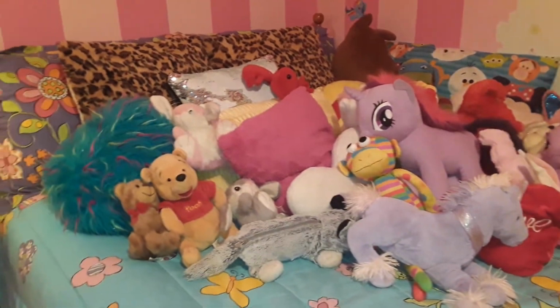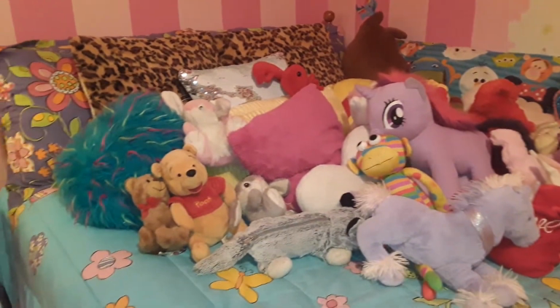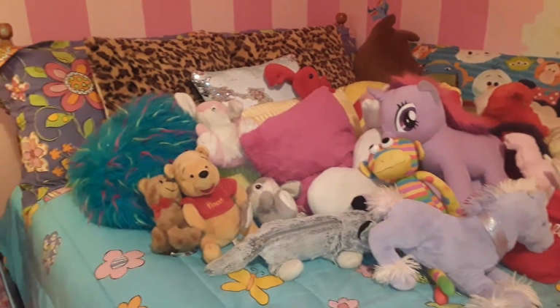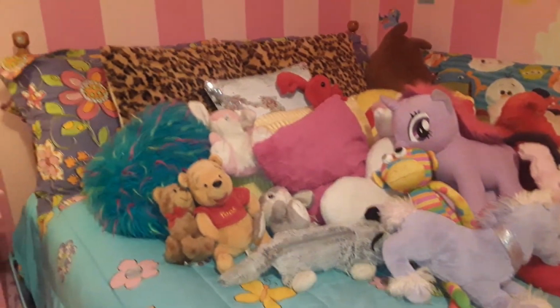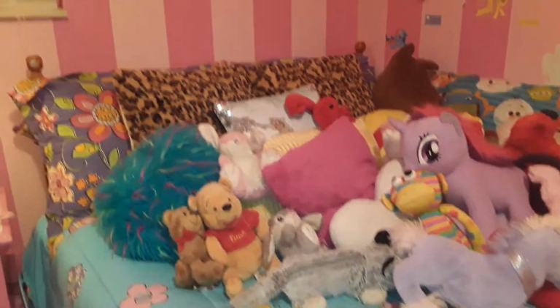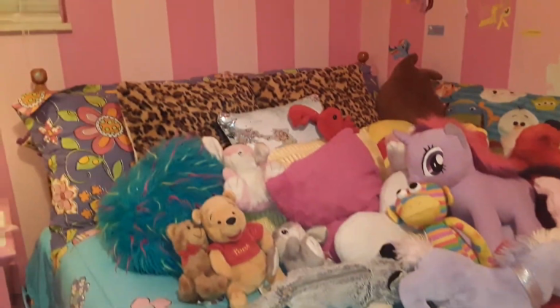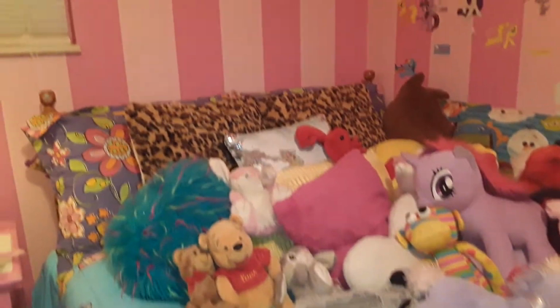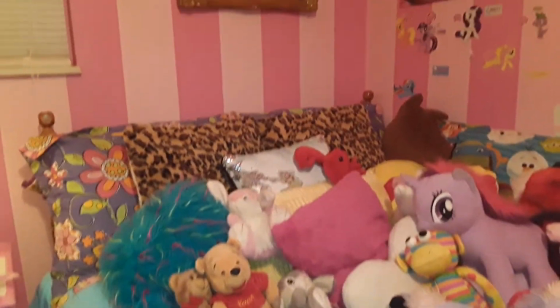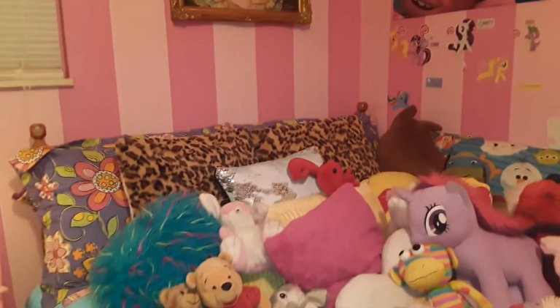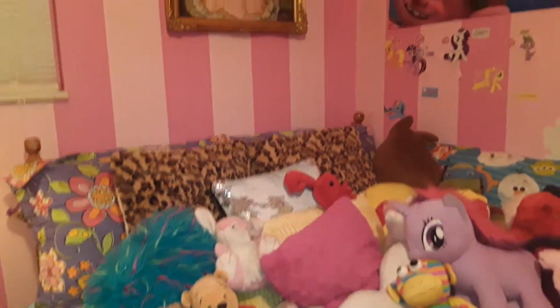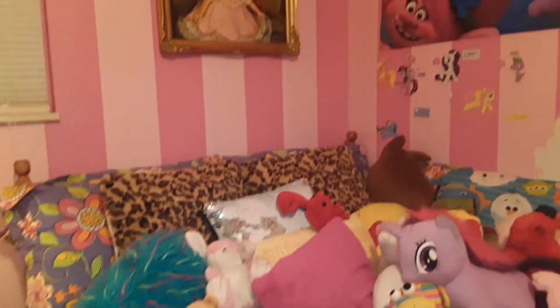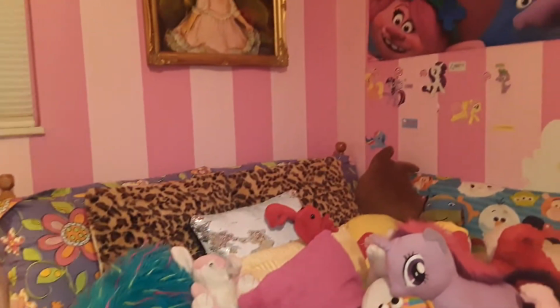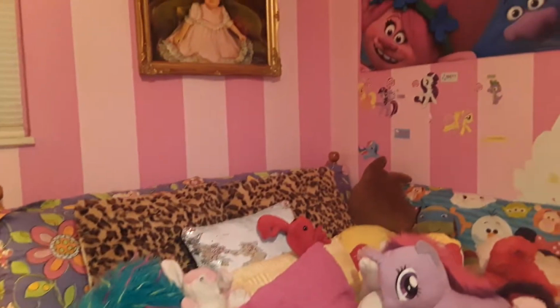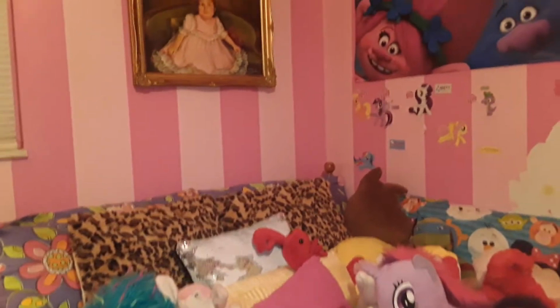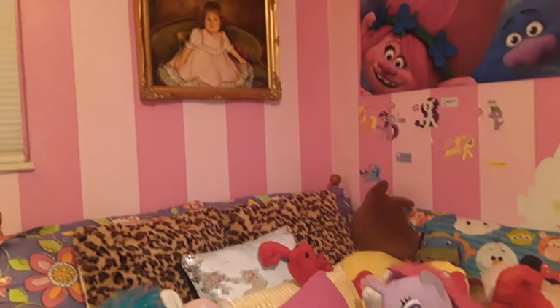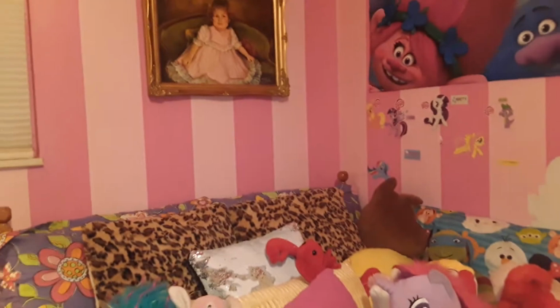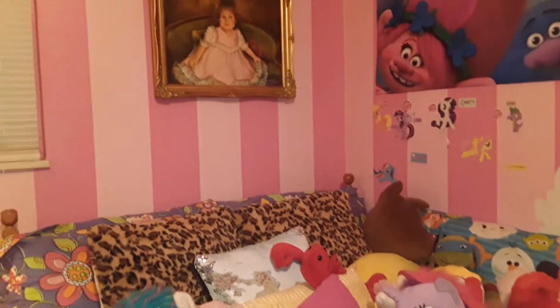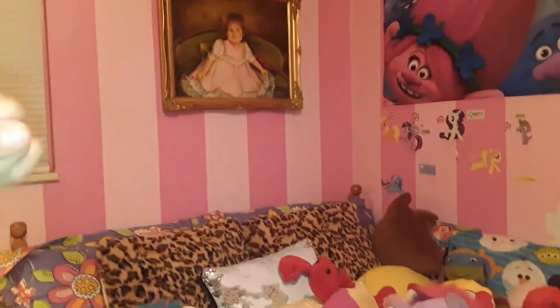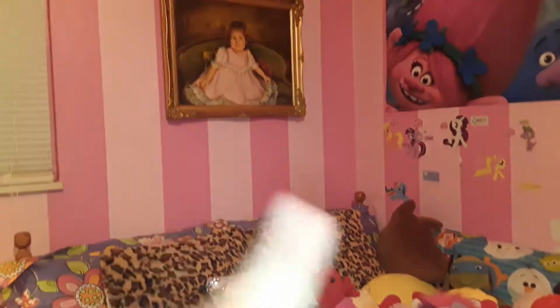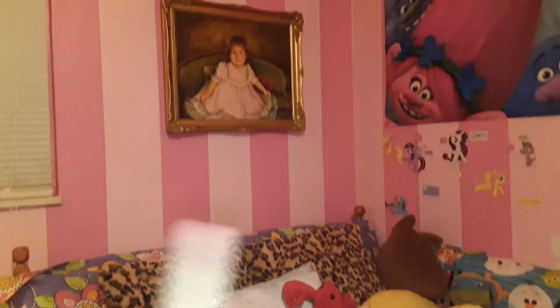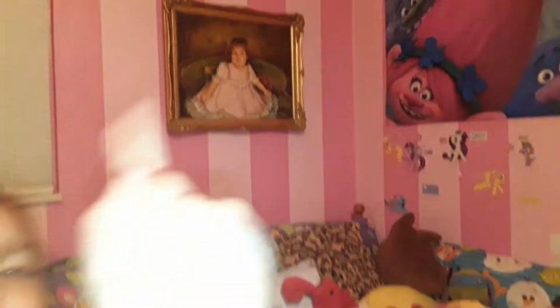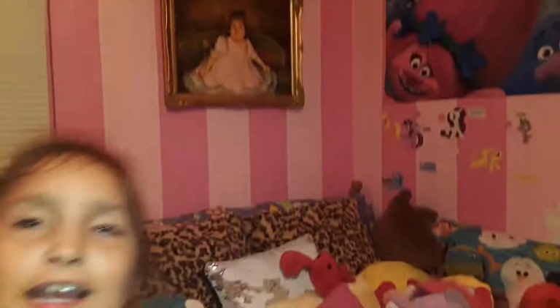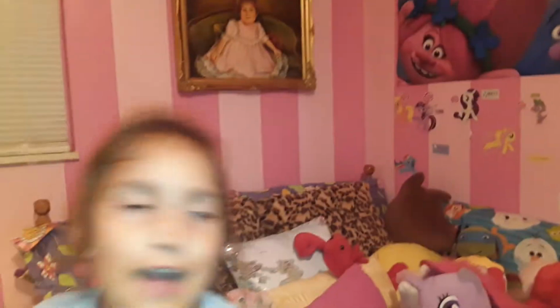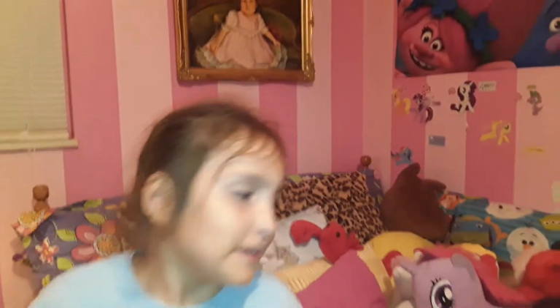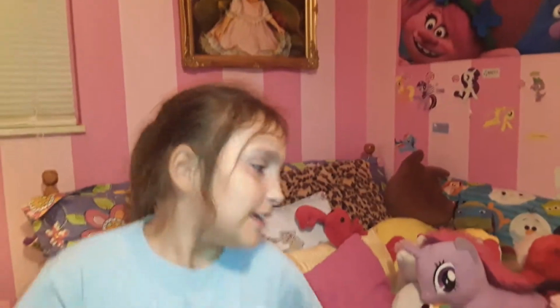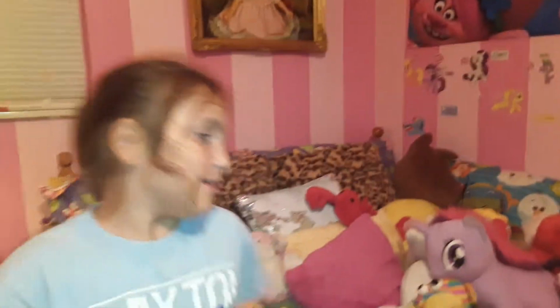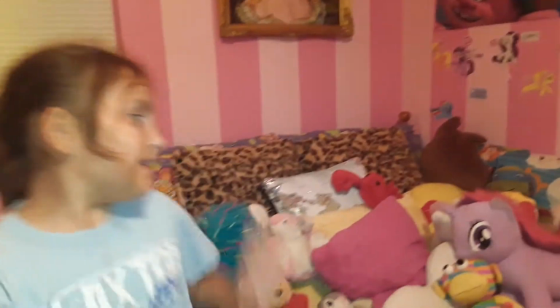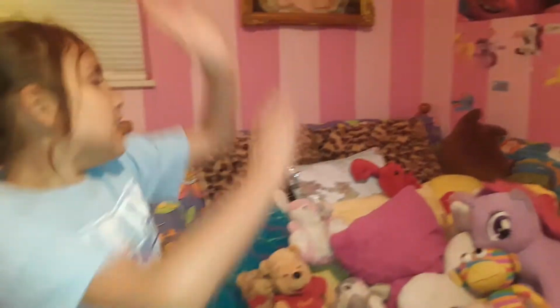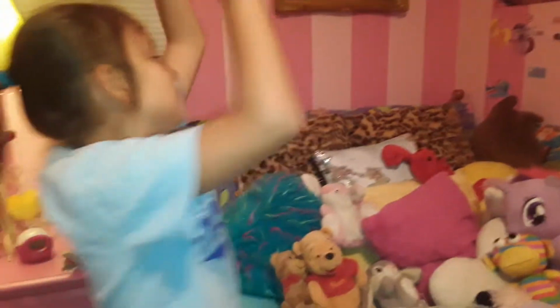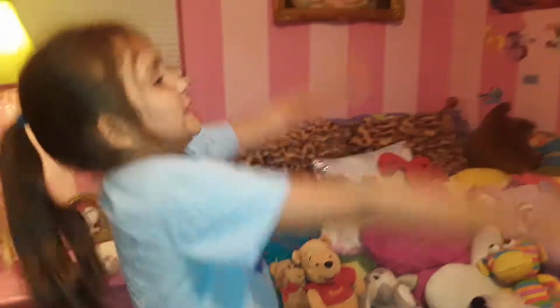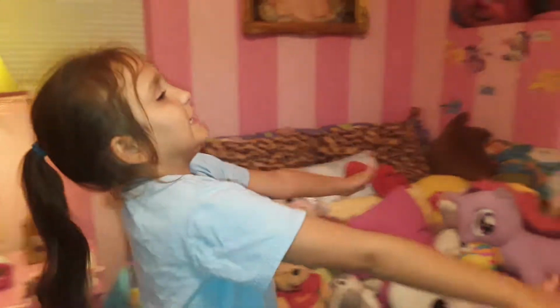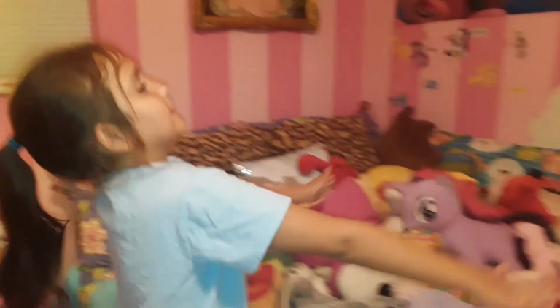And one thing I have a lot of is plushies!